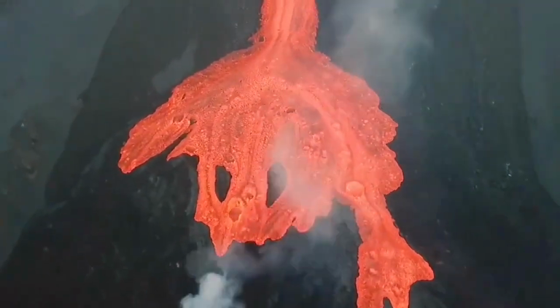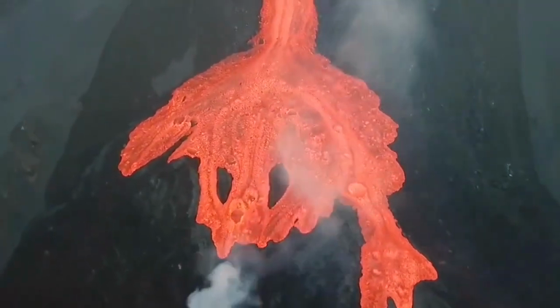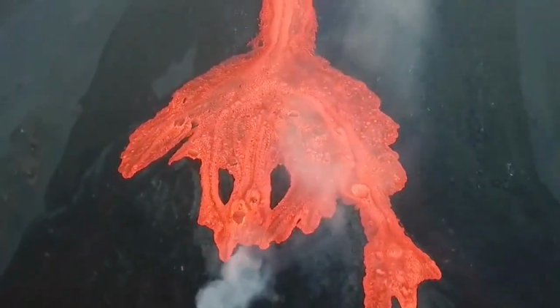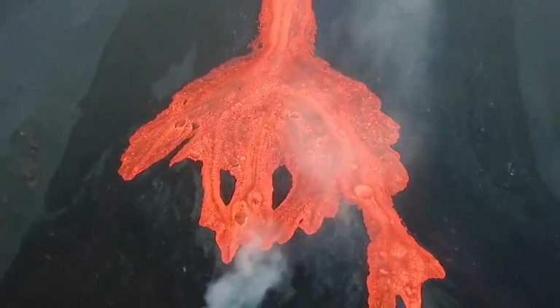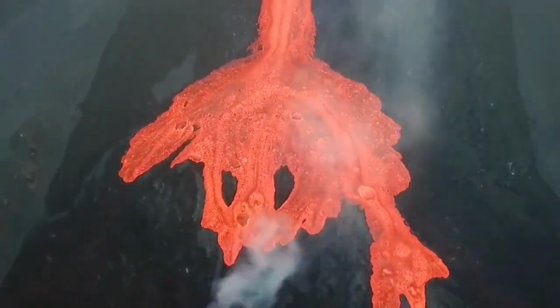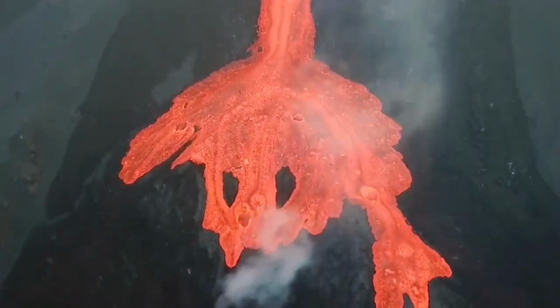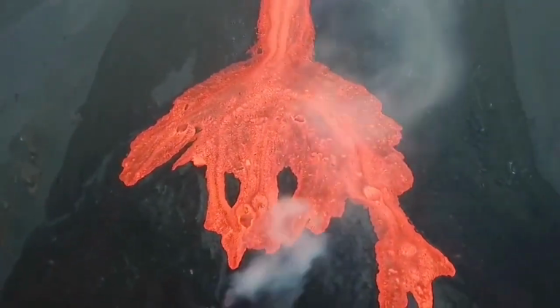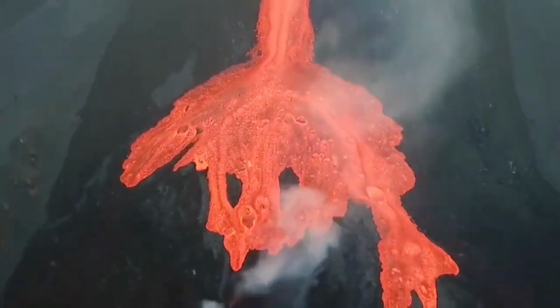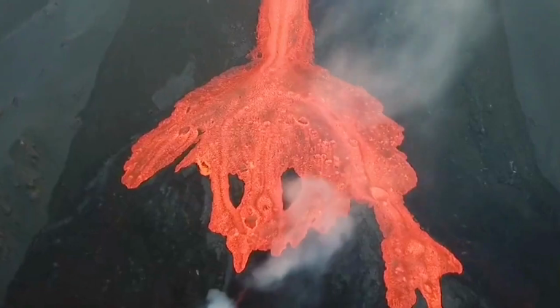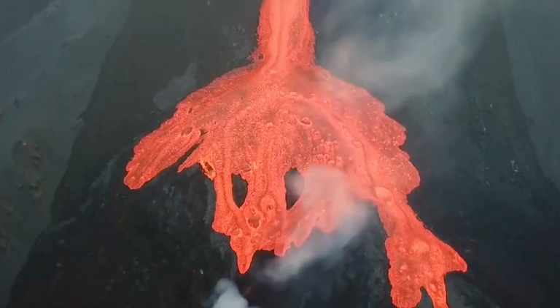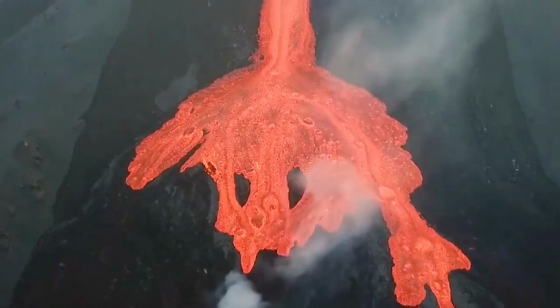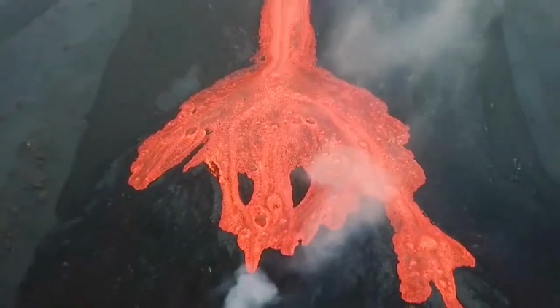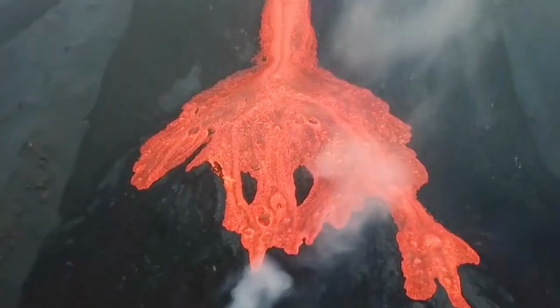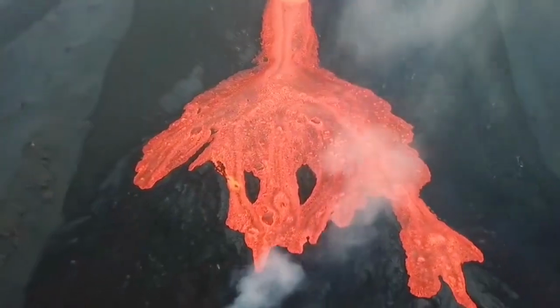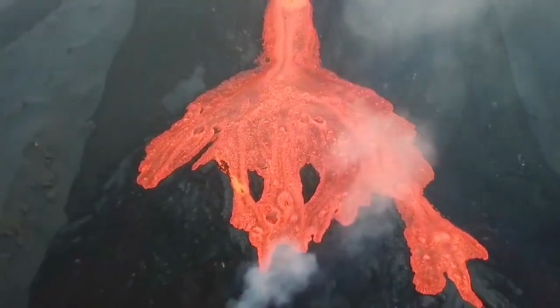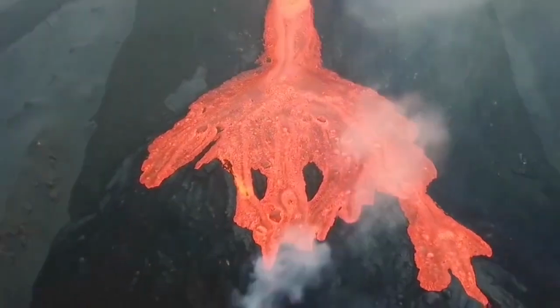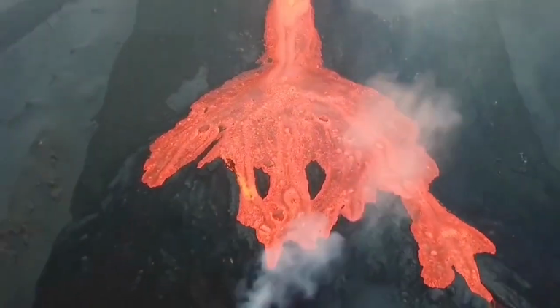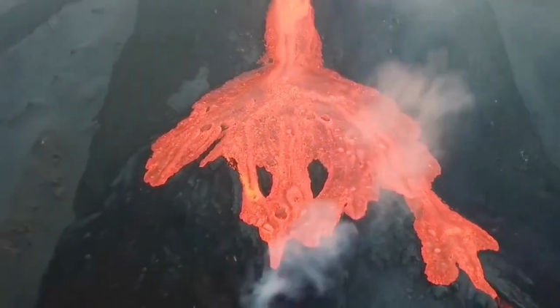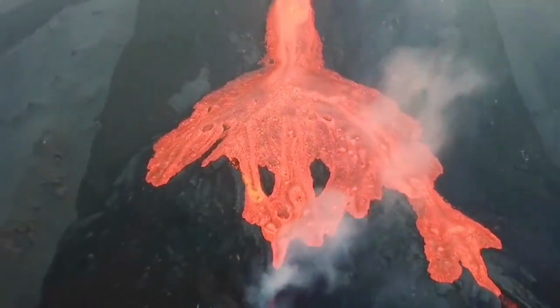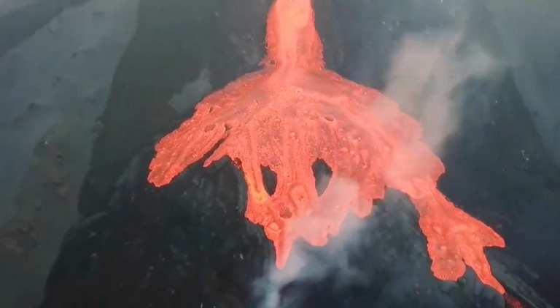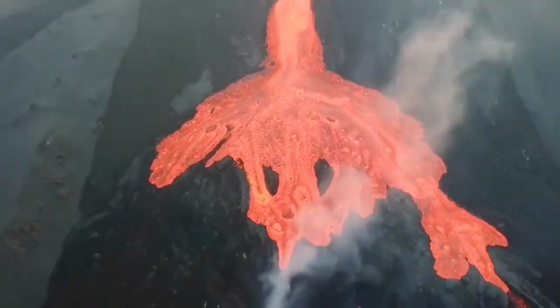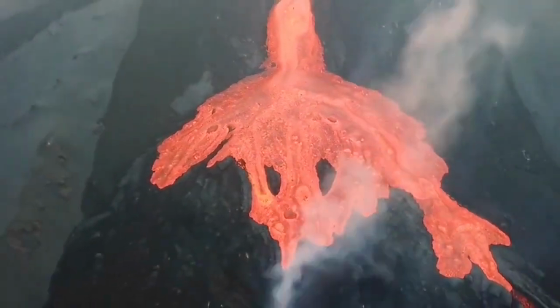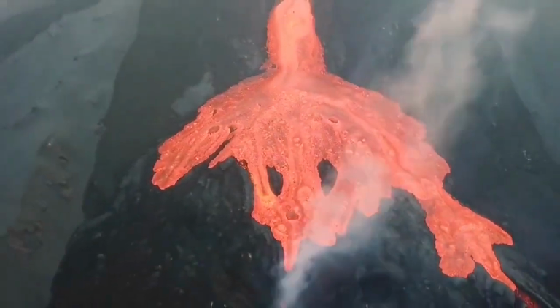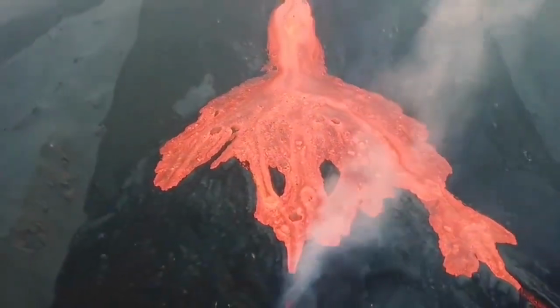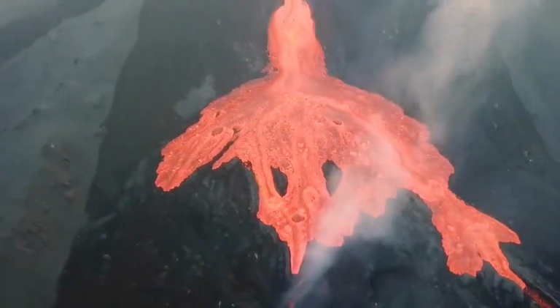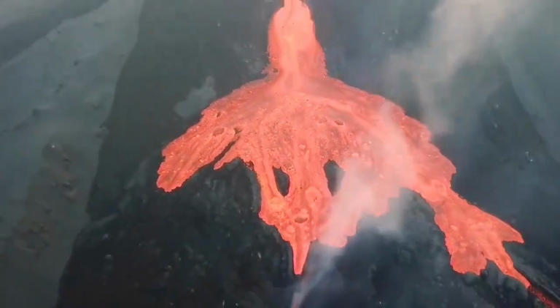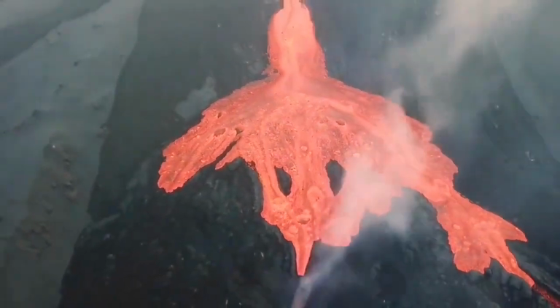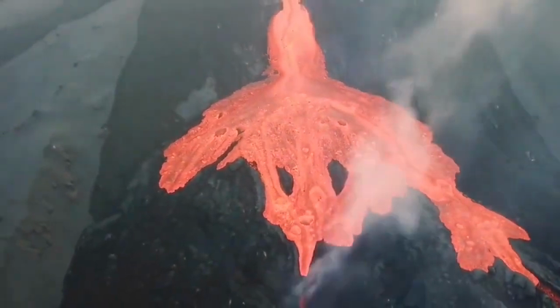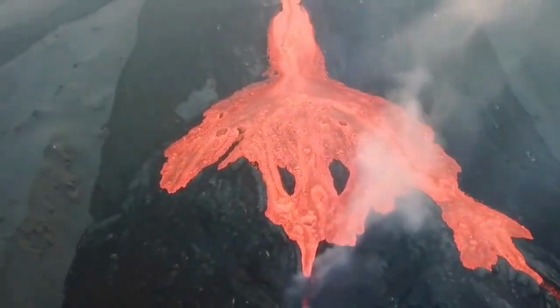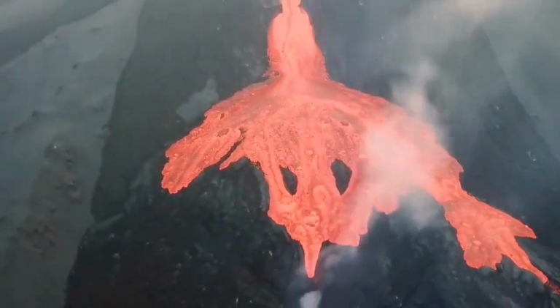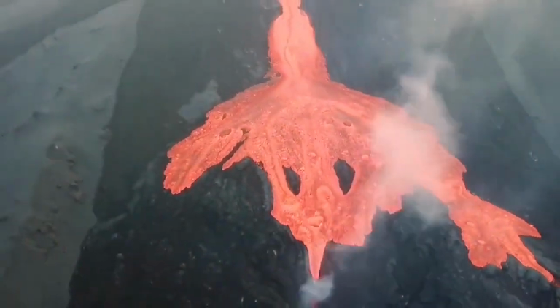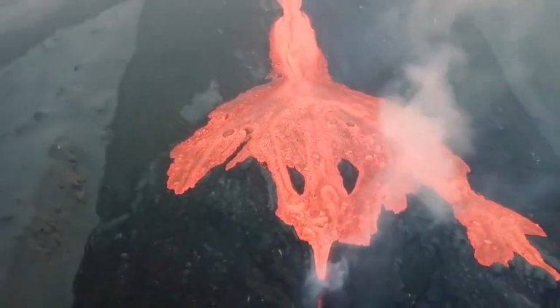It's scary. This part is scary. Look at it — it looks like a skull. And it's Halloween of course.